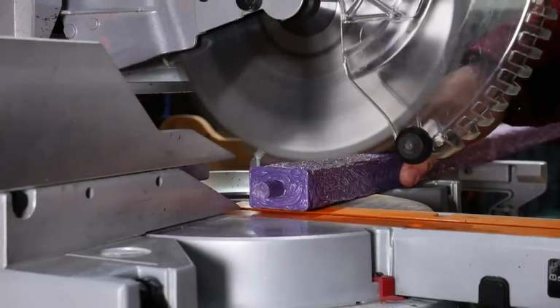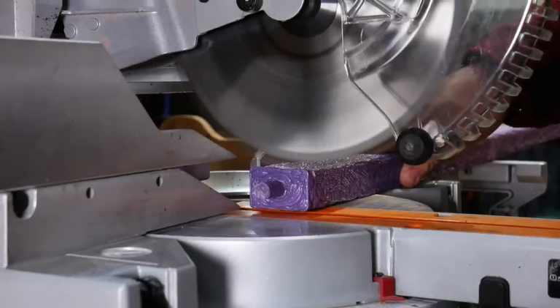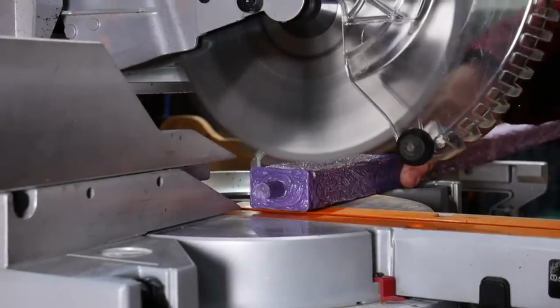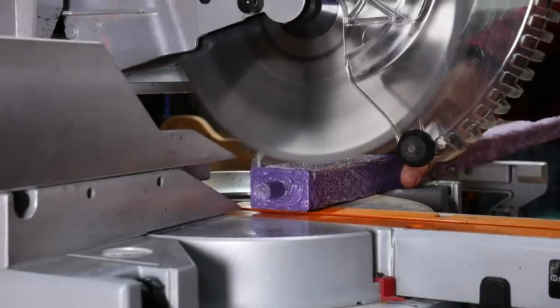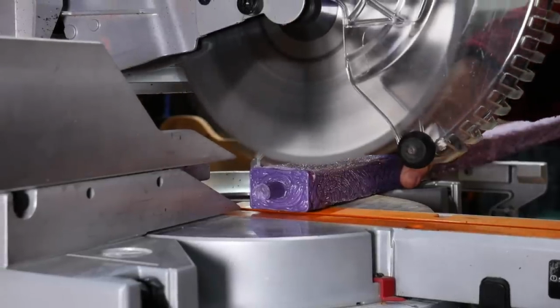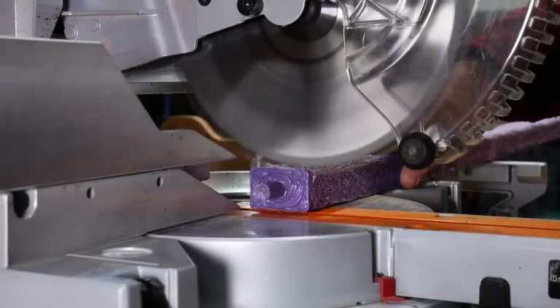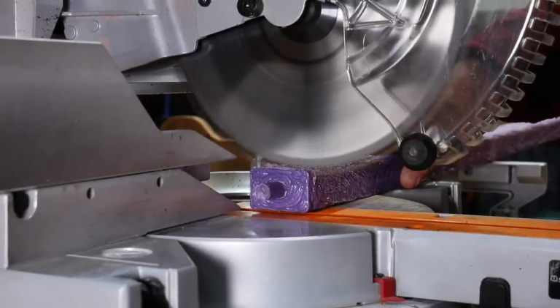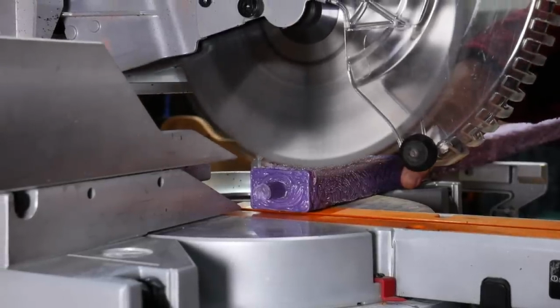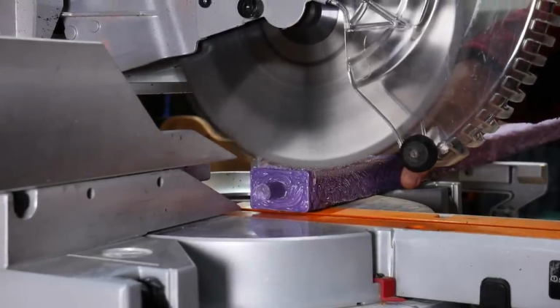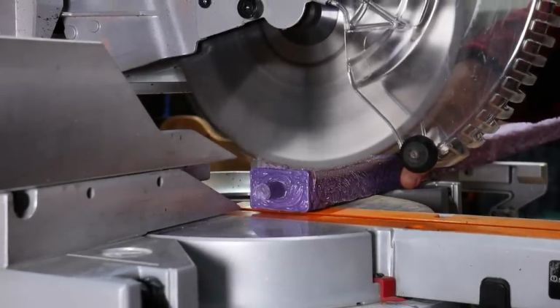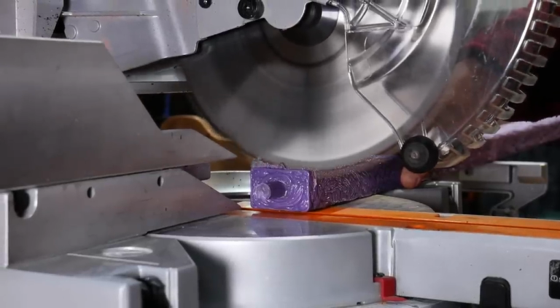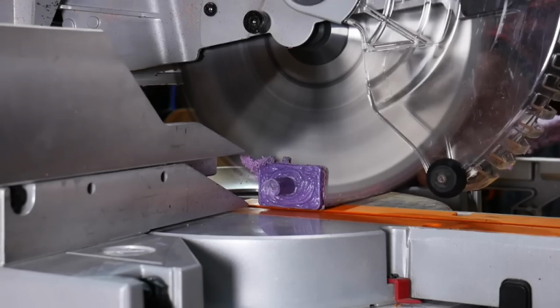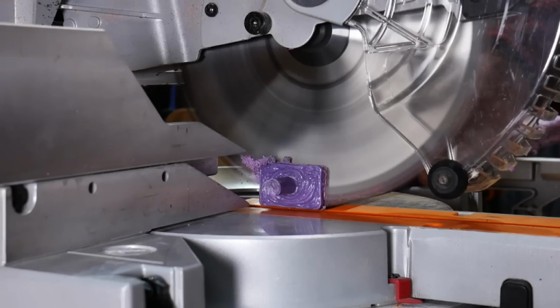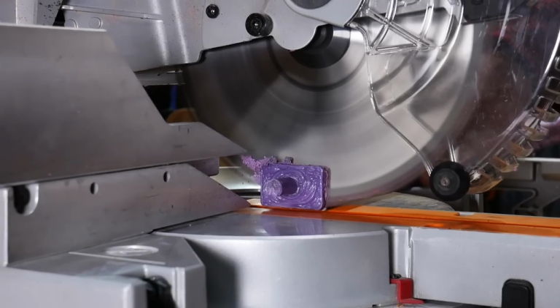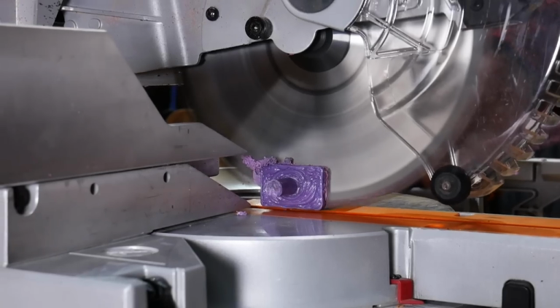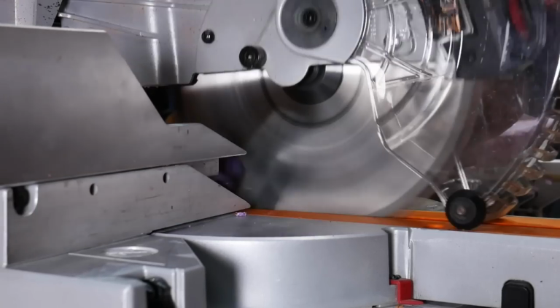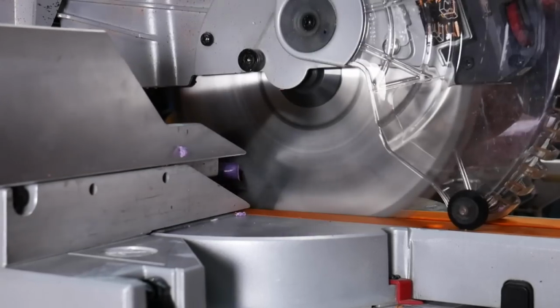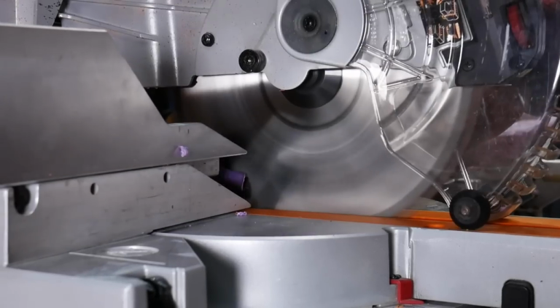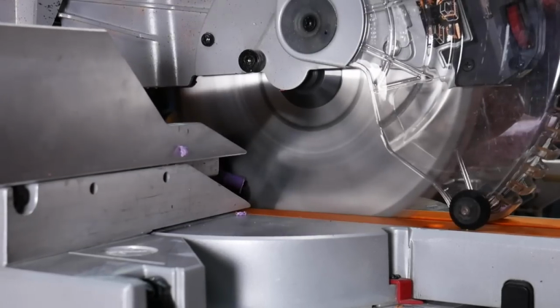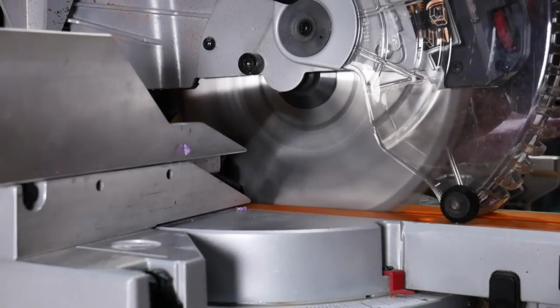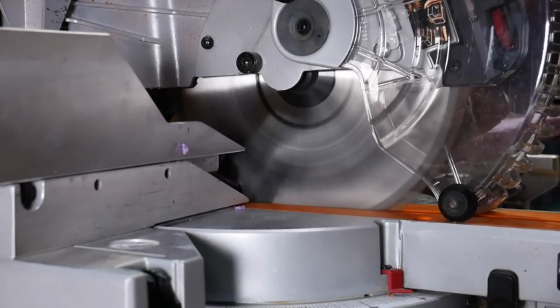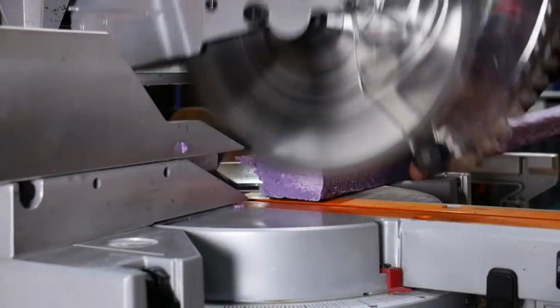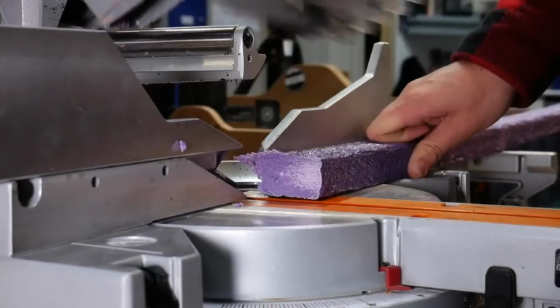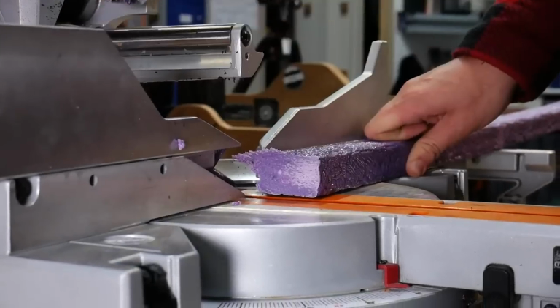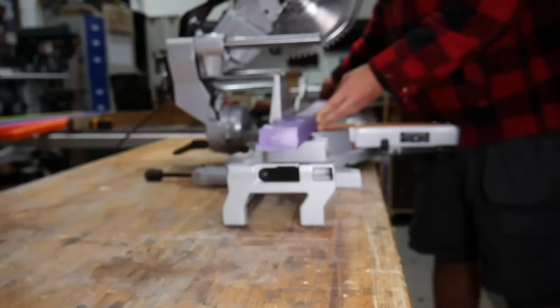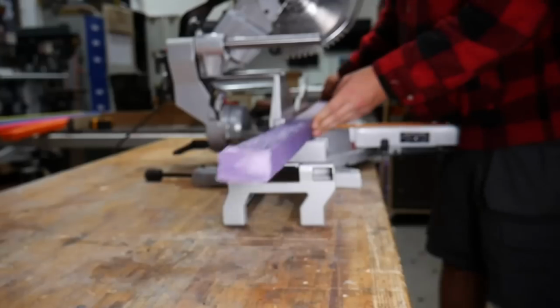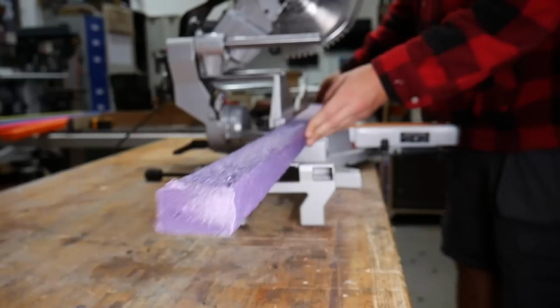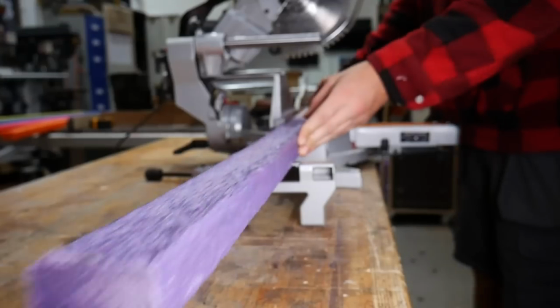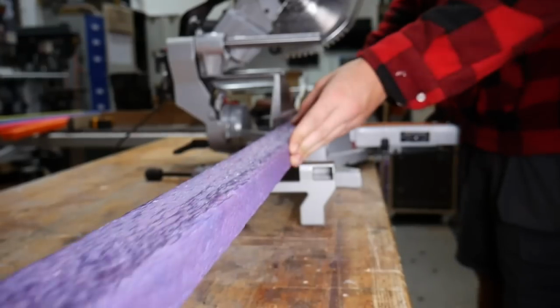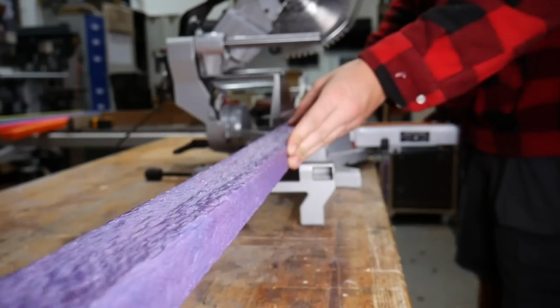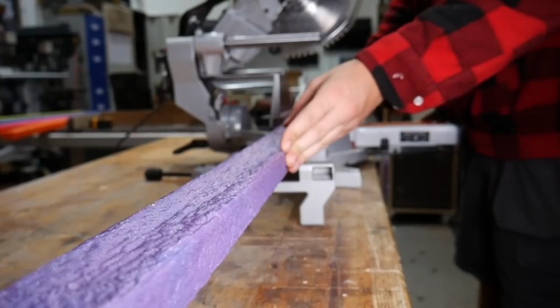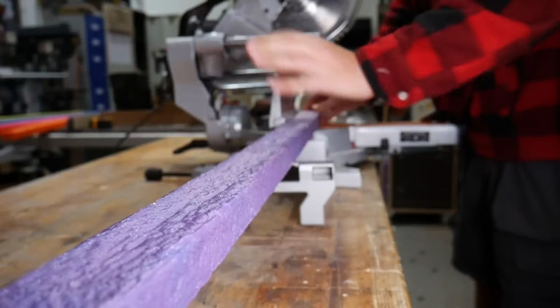A big thank you to Squarespace — now let's go assemble this pallet! Since we need all of the beams to be the same size, we set up a few stop blocks on our Triton miter saw to make the whole process super efficient.